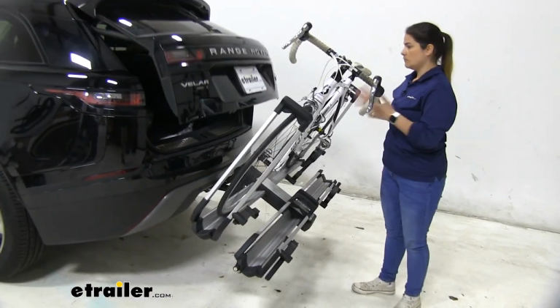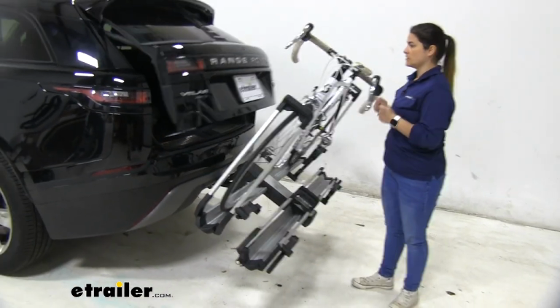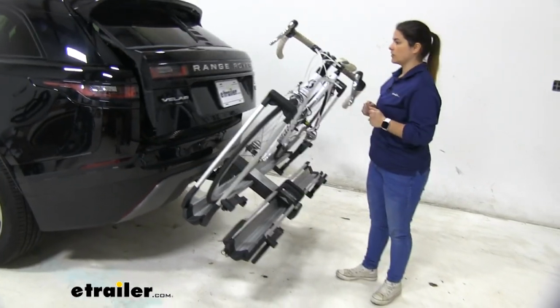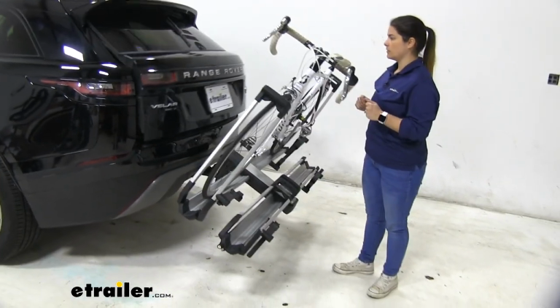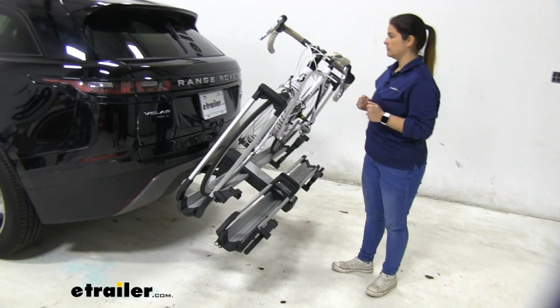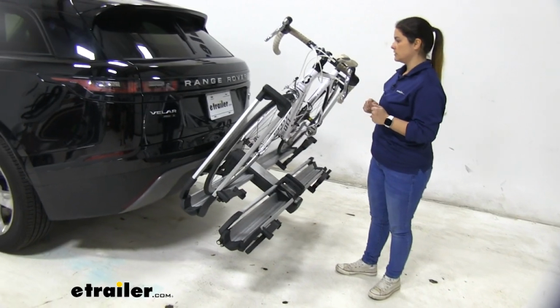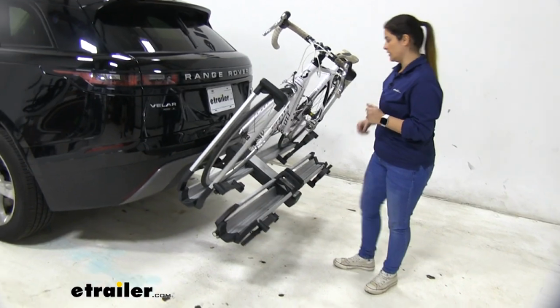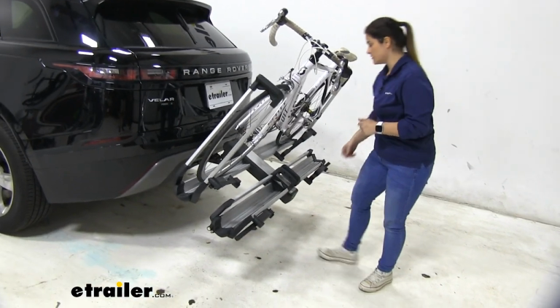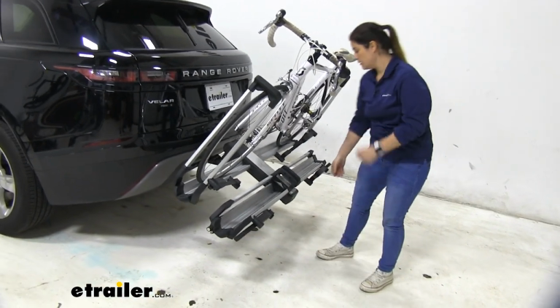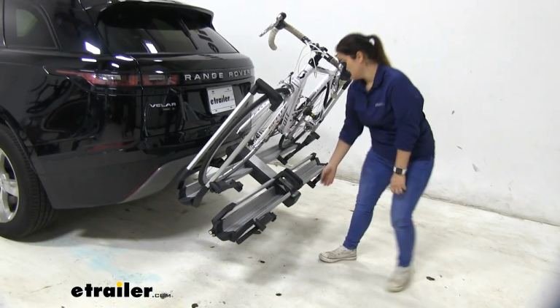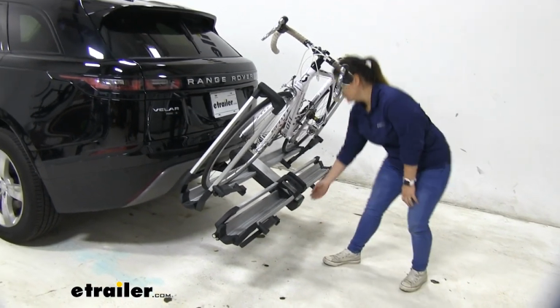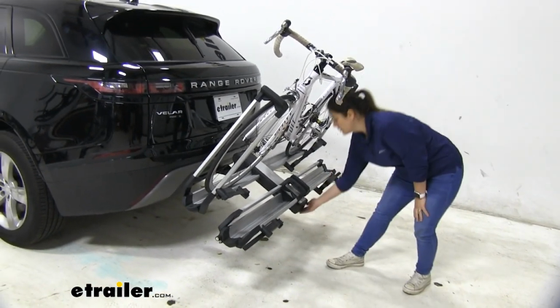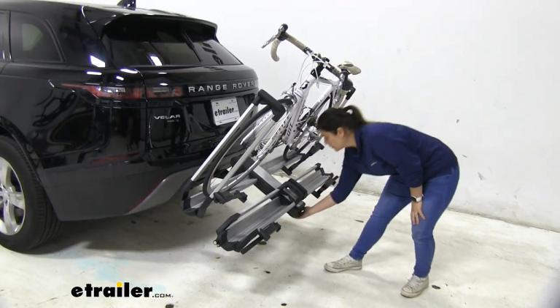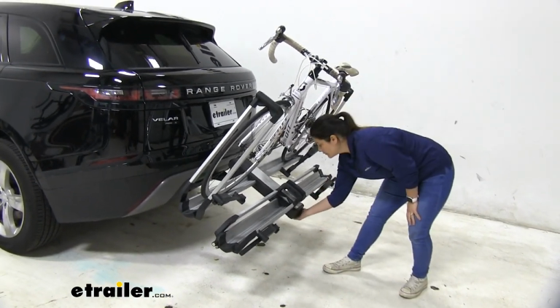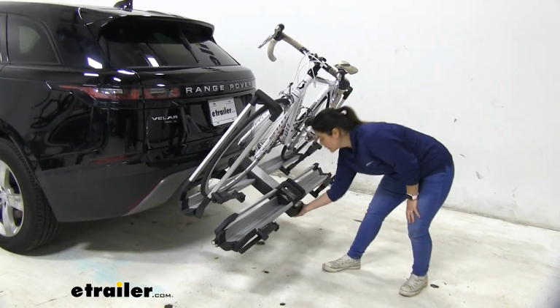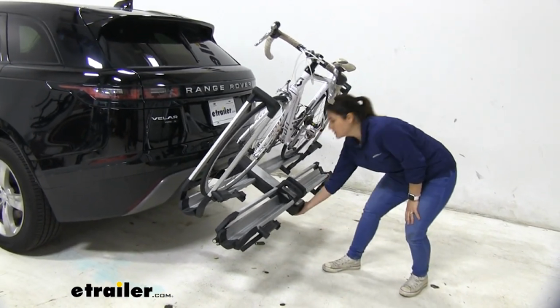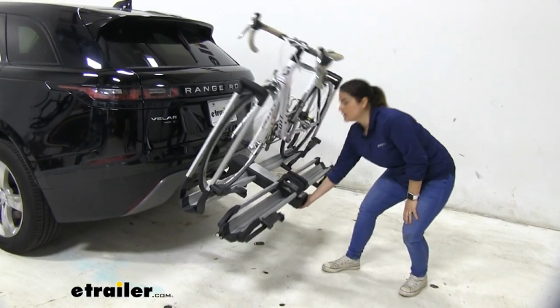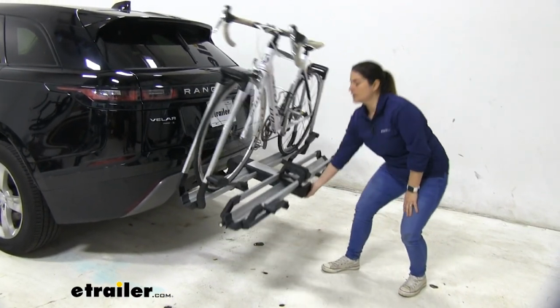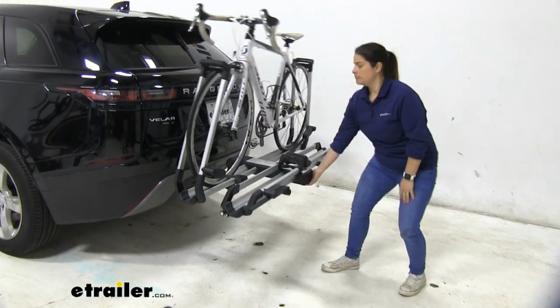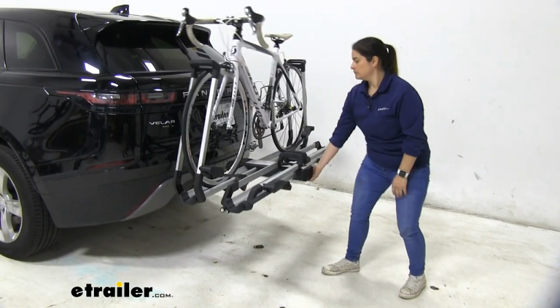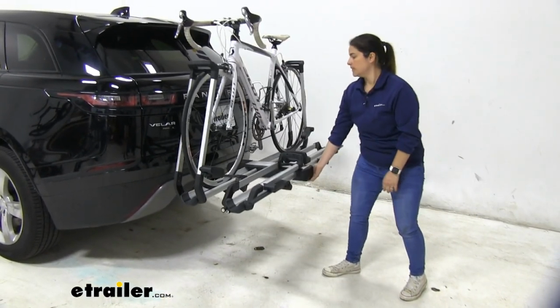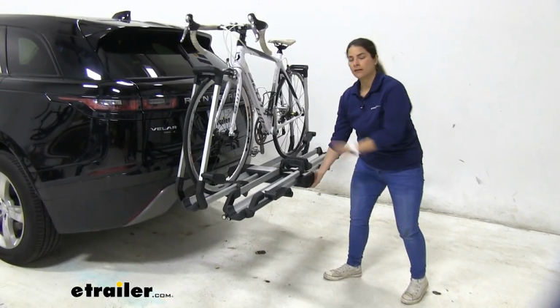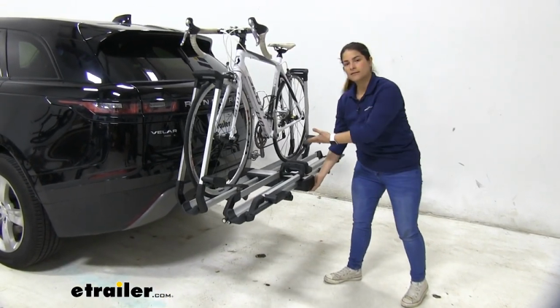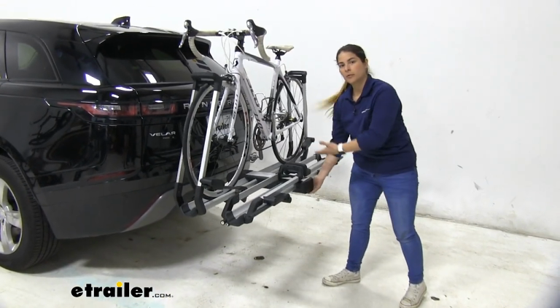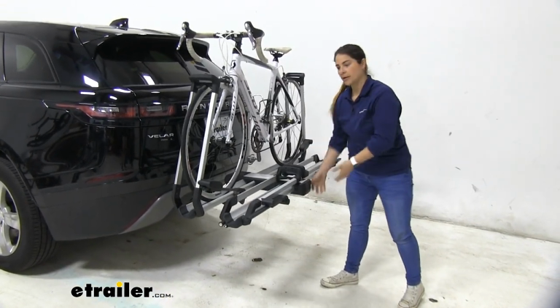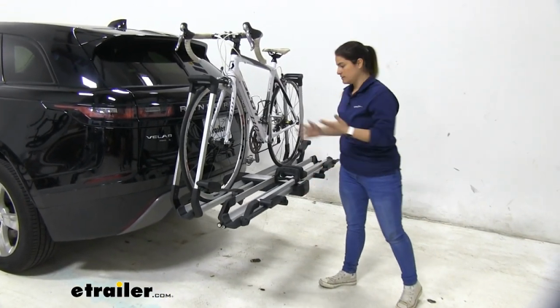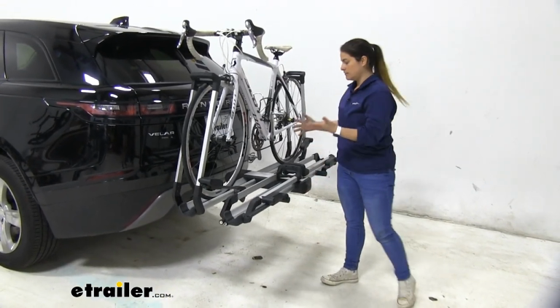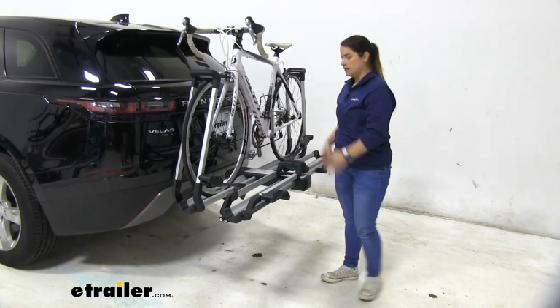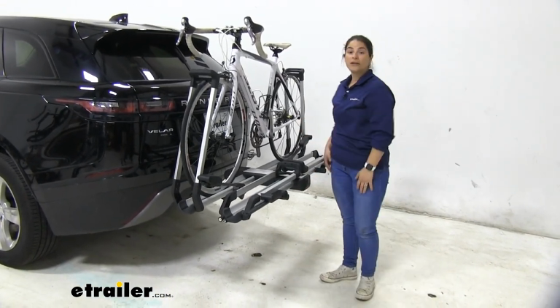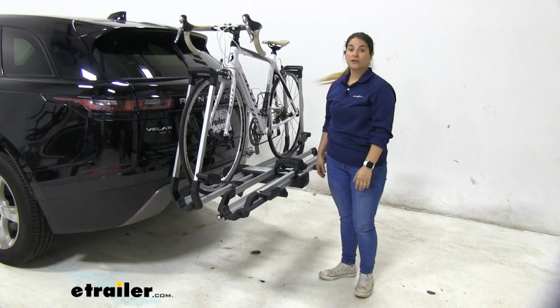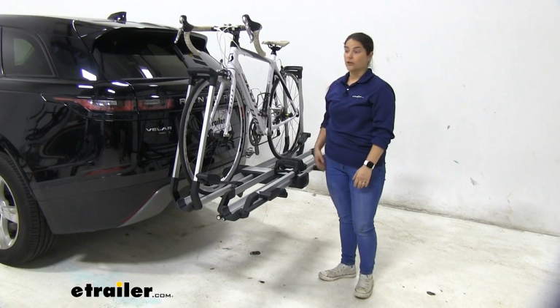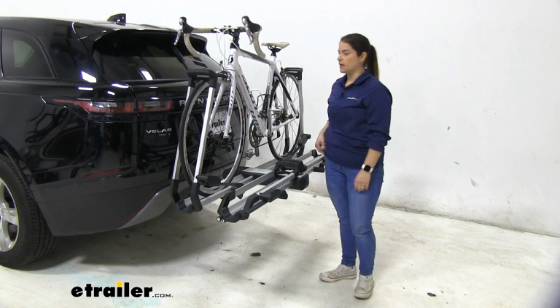Once your tailgate's down, all you have to do is lift up, it clicks into place, and it's secure again.